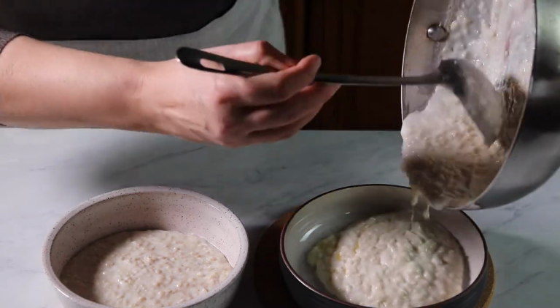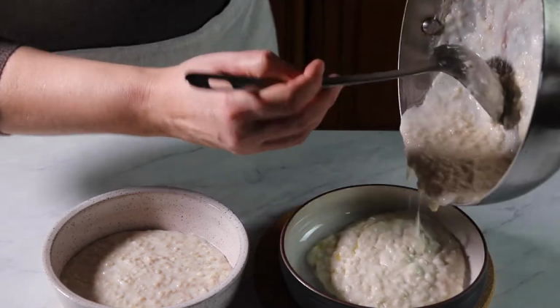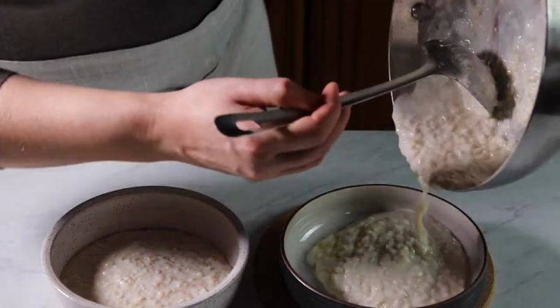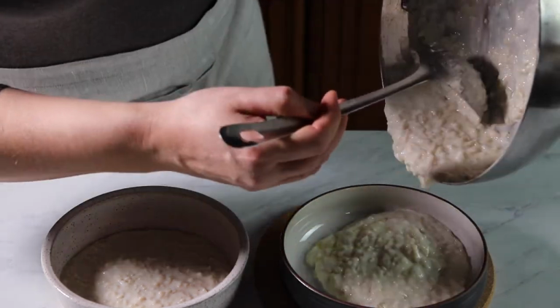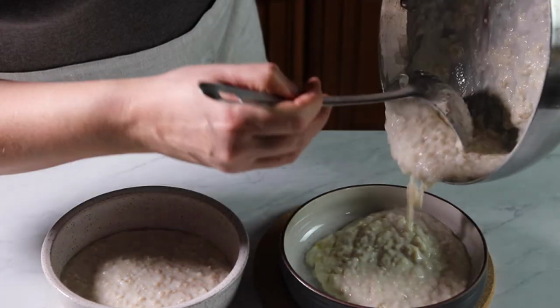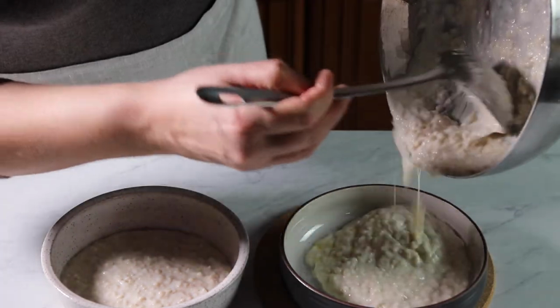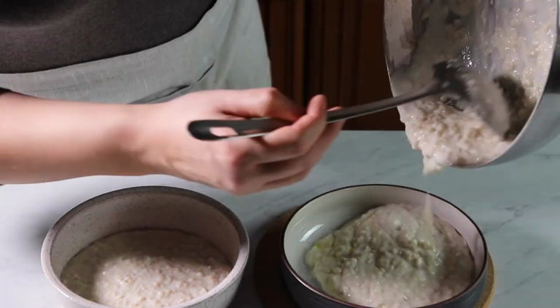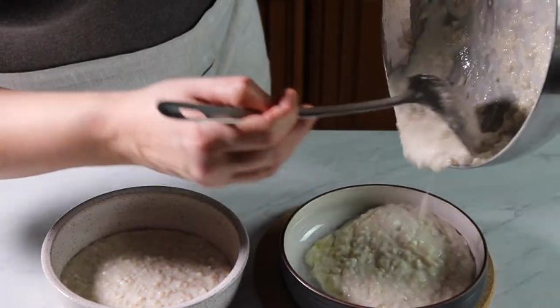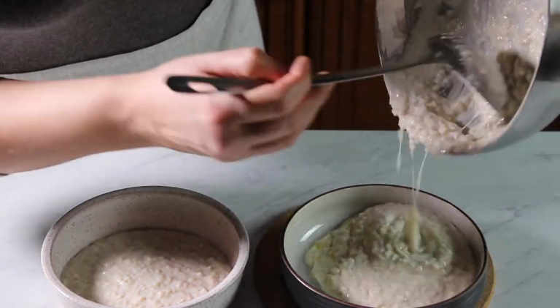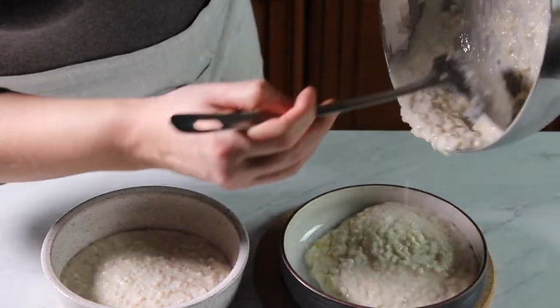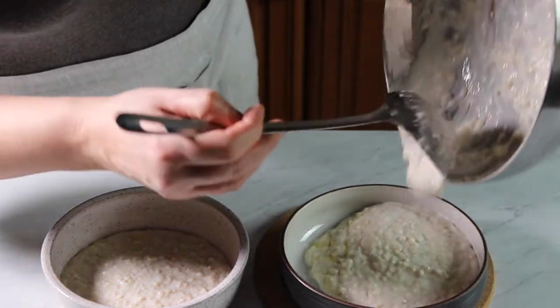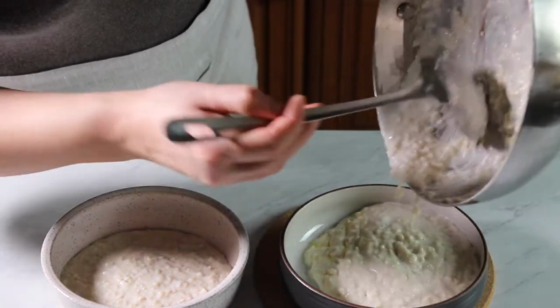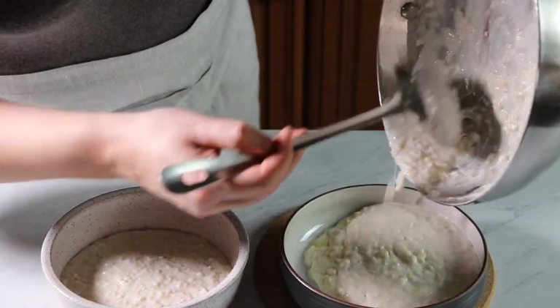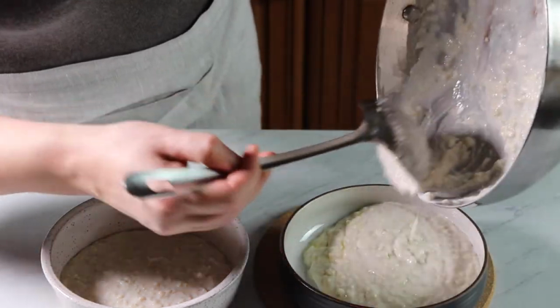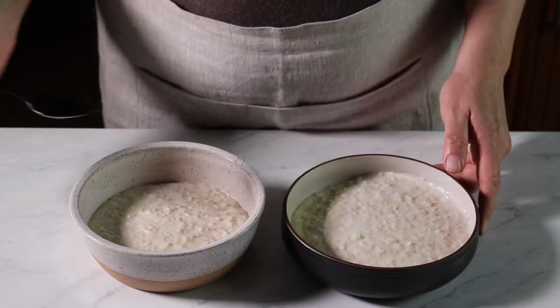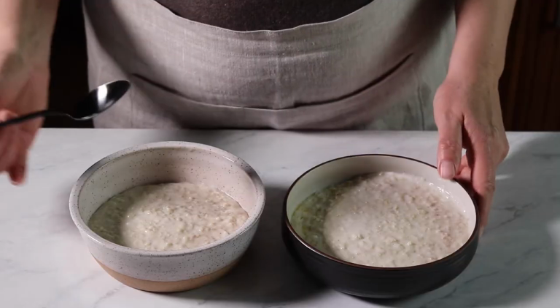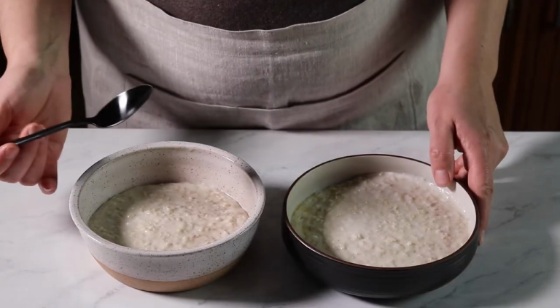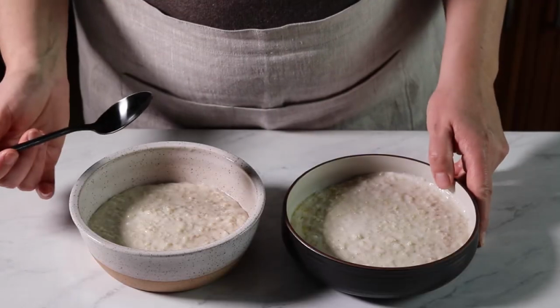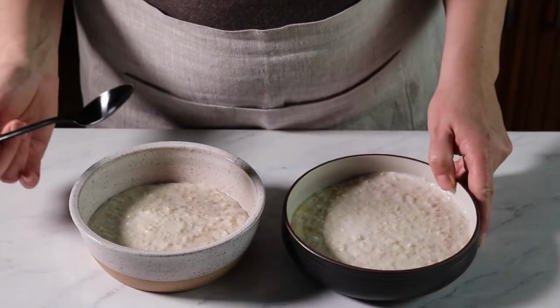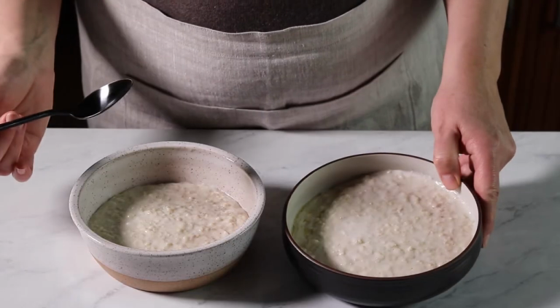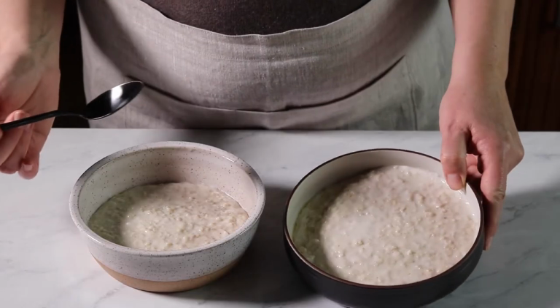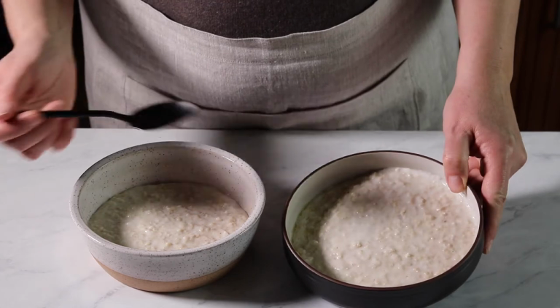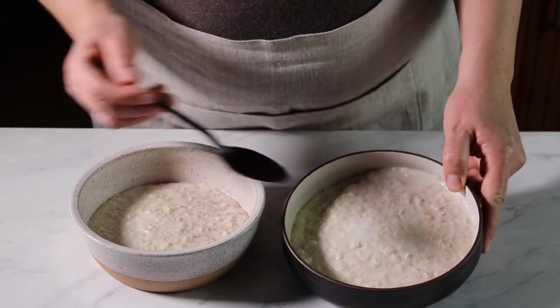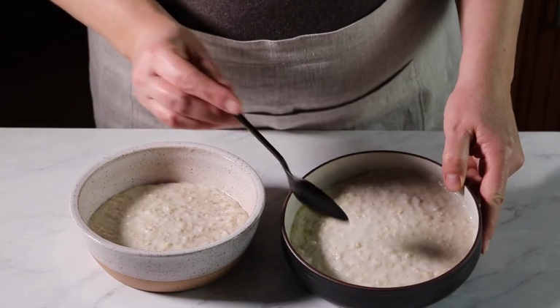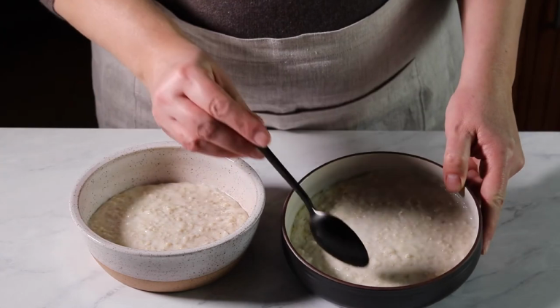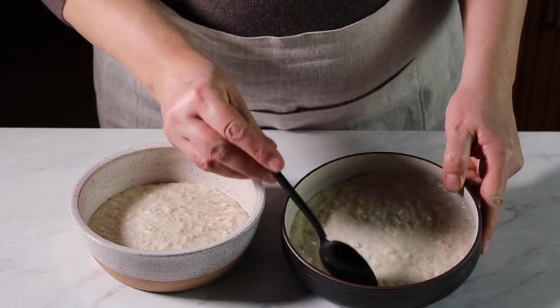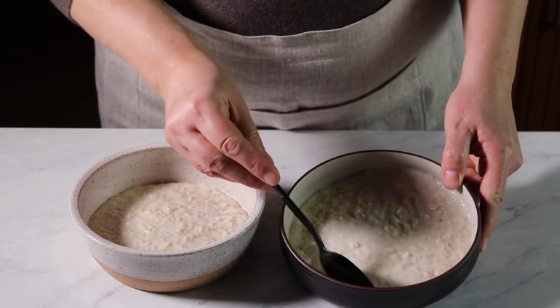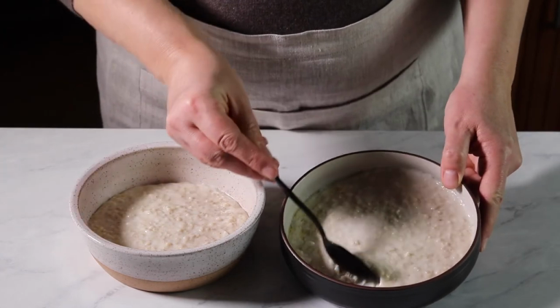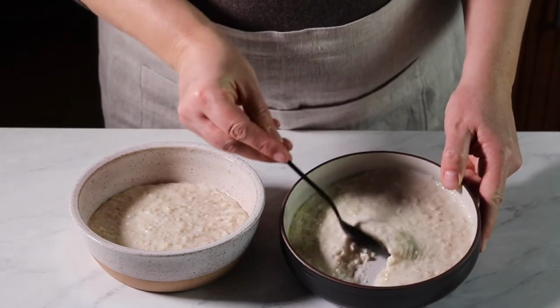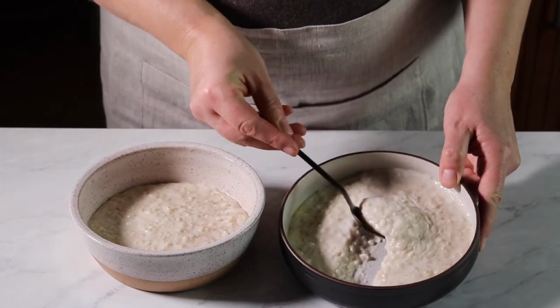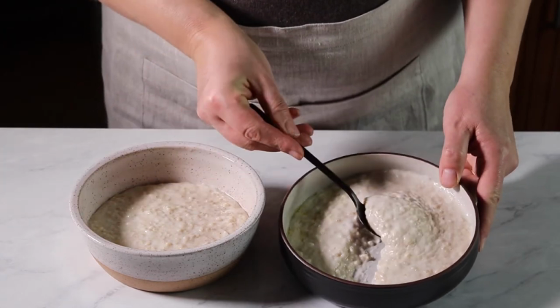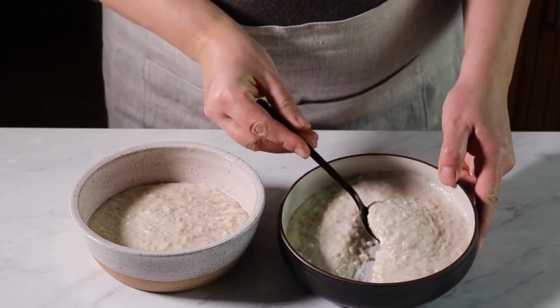As you can see, it's nice and creamy and not too thick — just perfect.